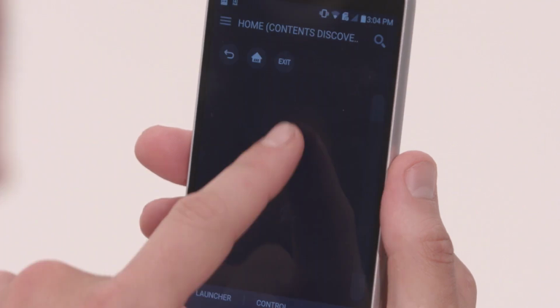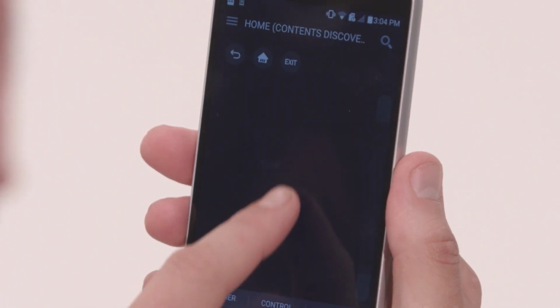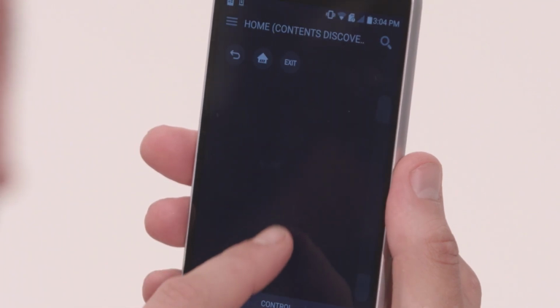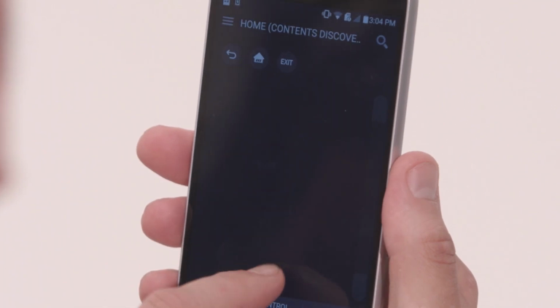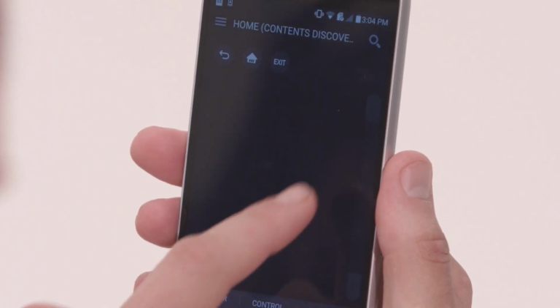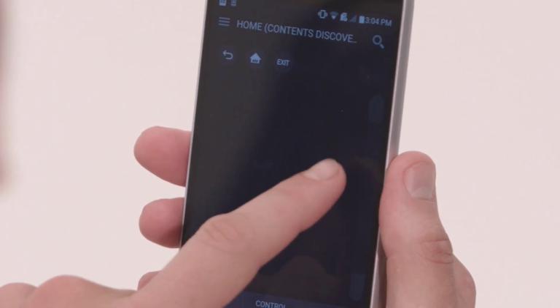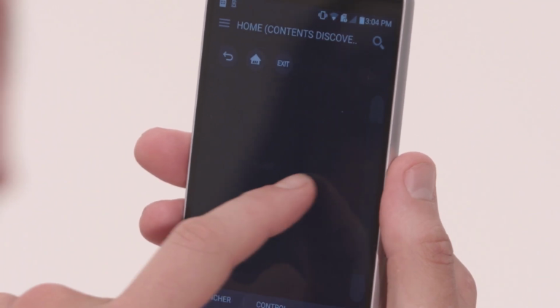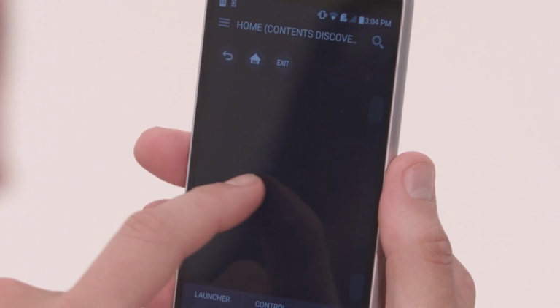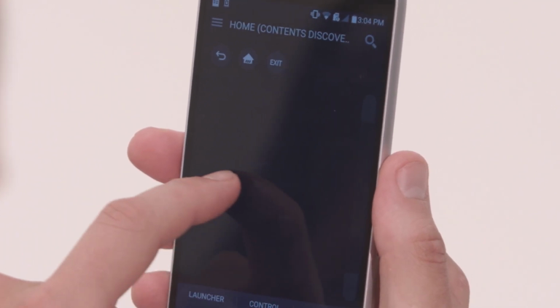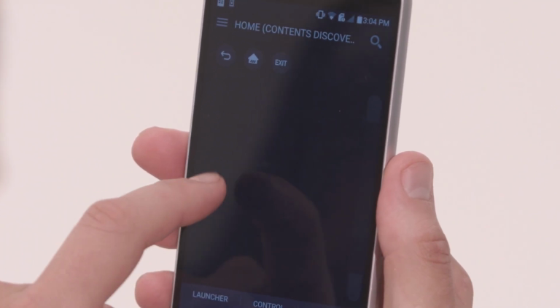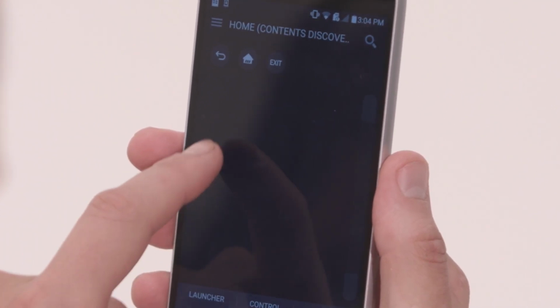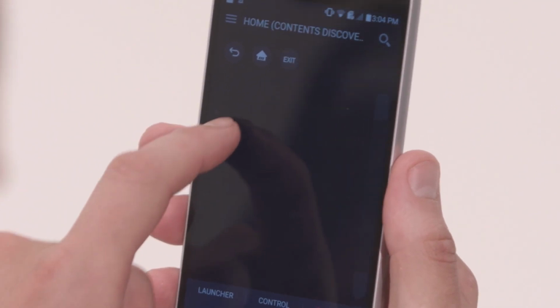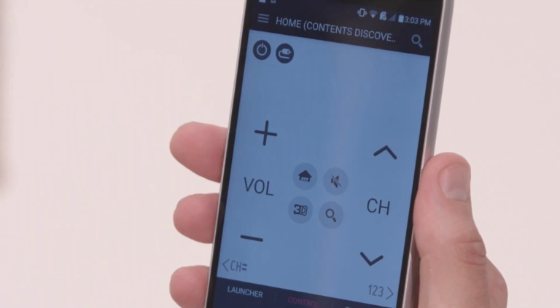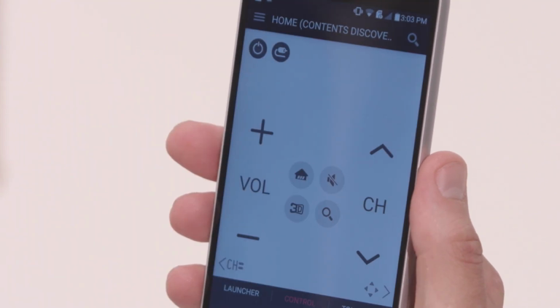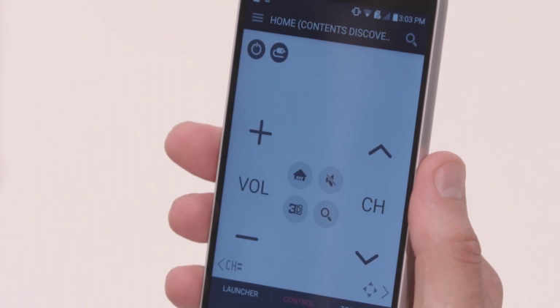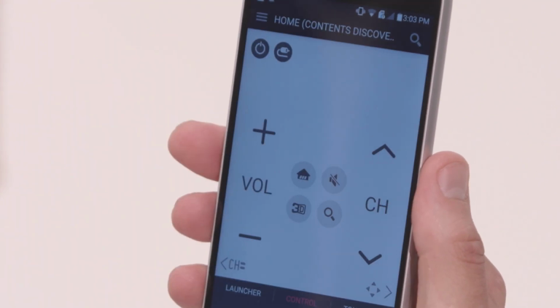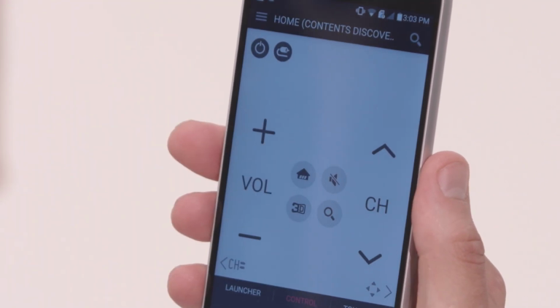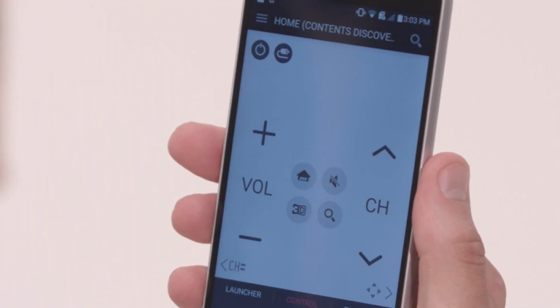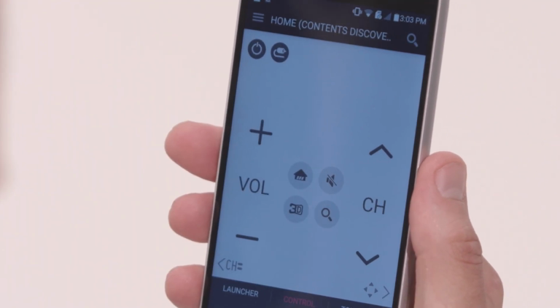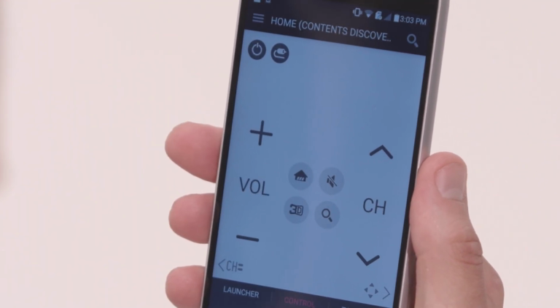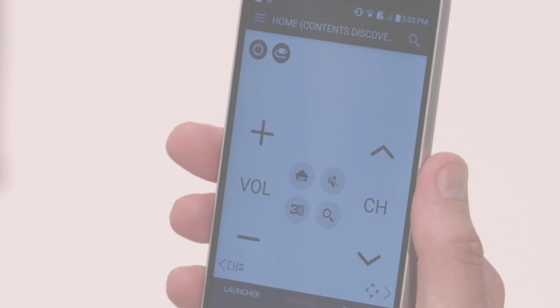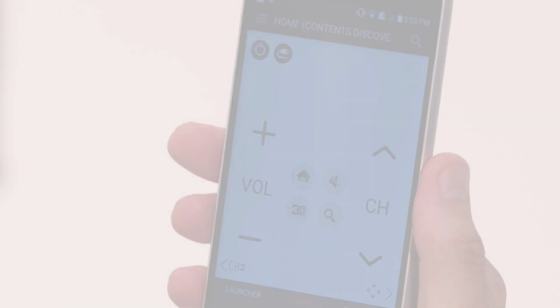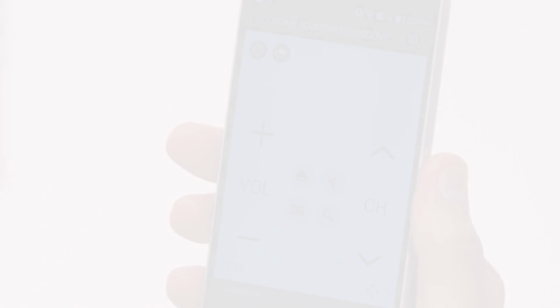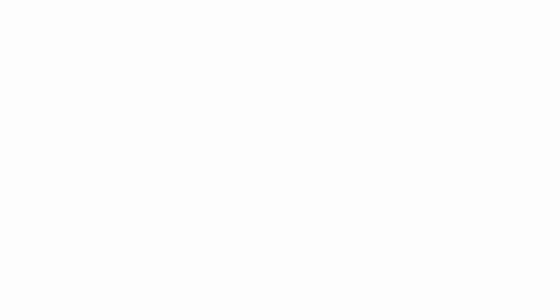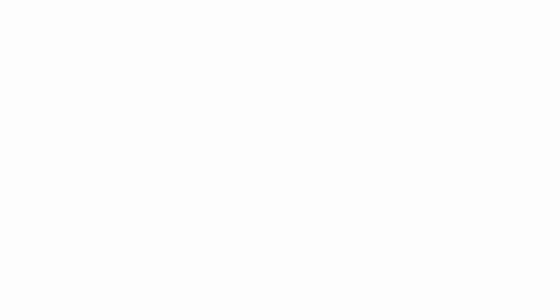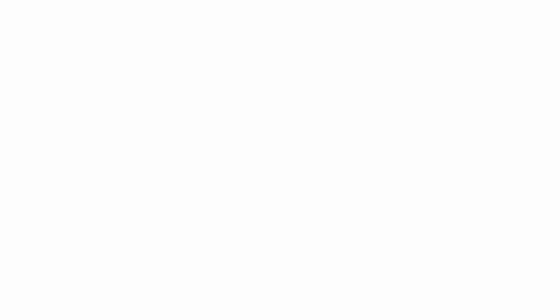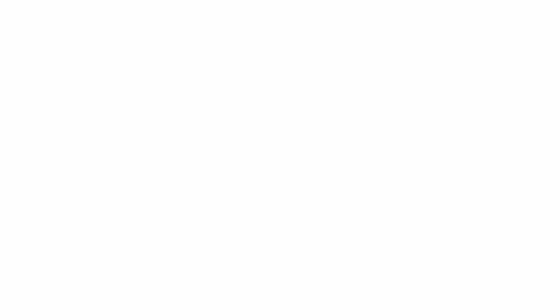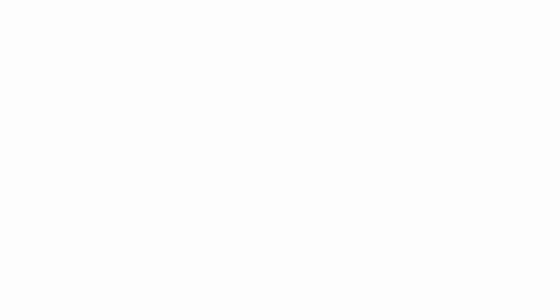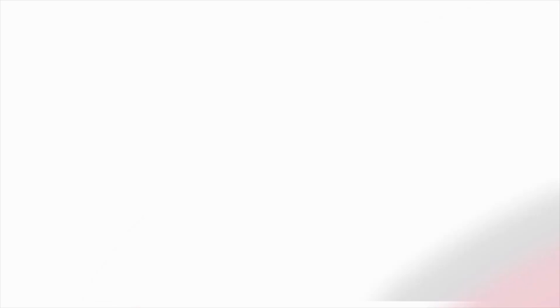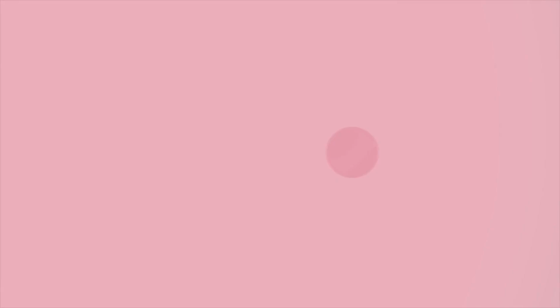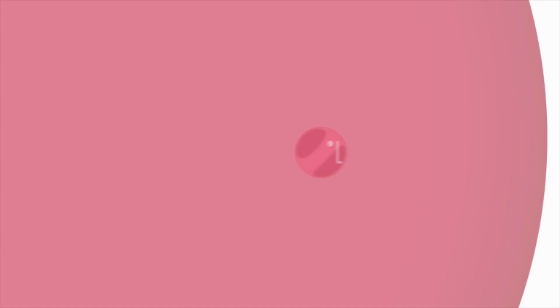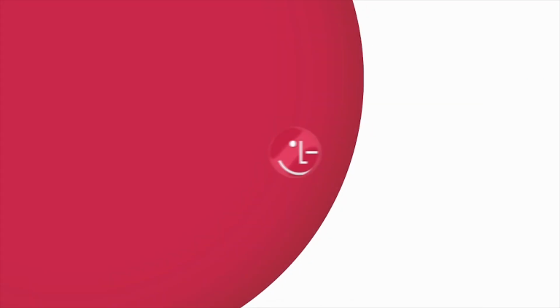Your smartphone has been transformed into a premium touchscreen remote with access to all of the launcher's content, a trackpad for the on-screen cursor, plus basic TV controls.